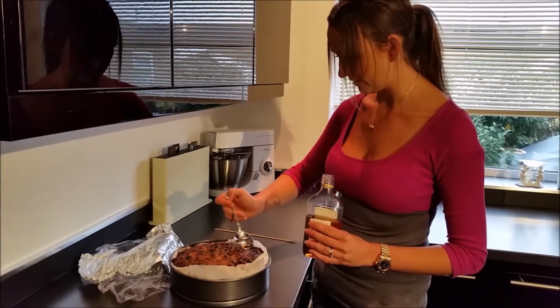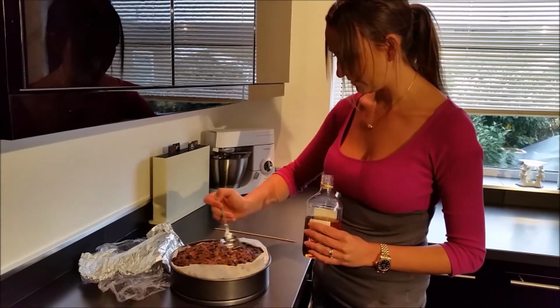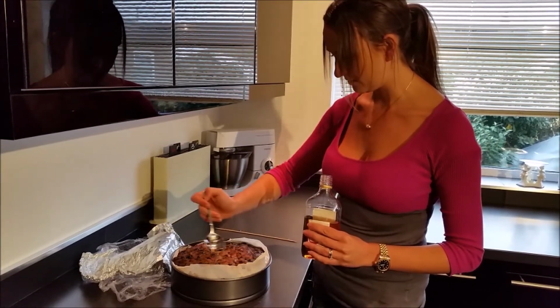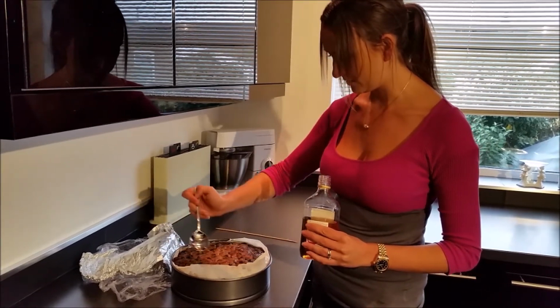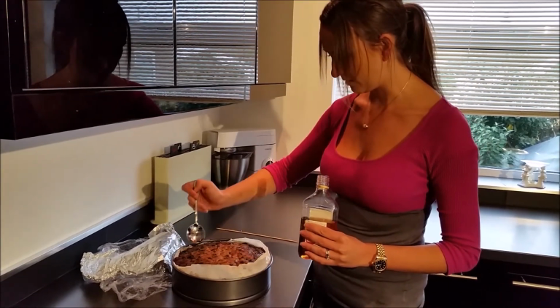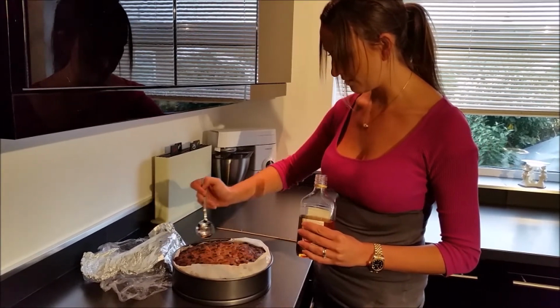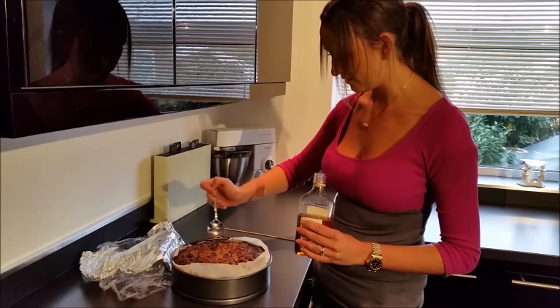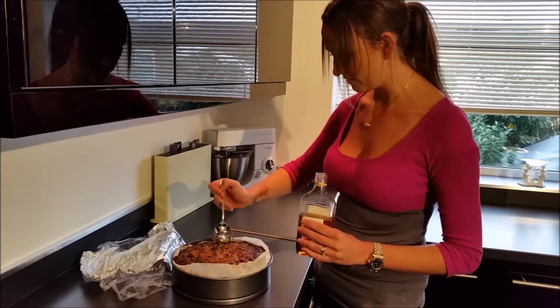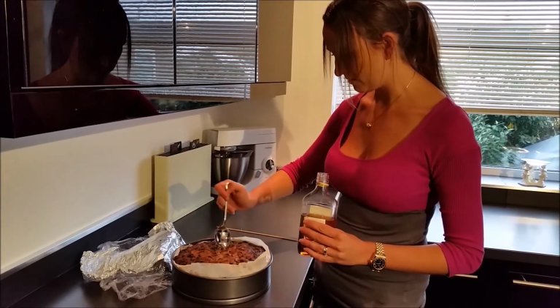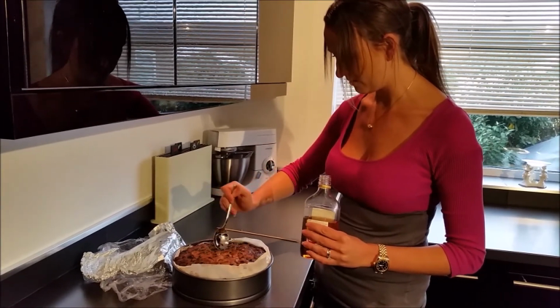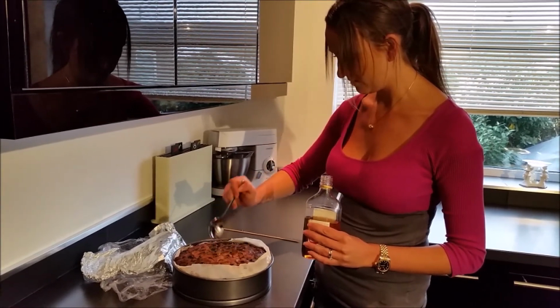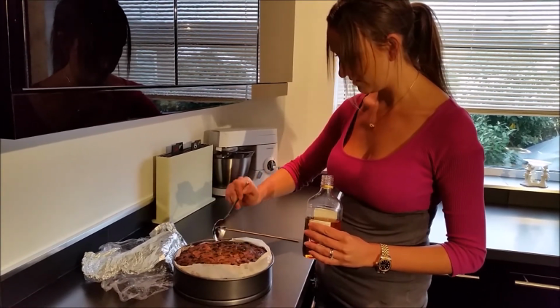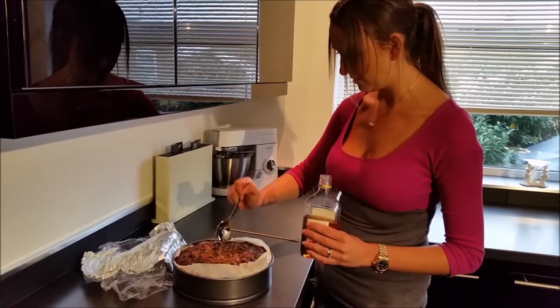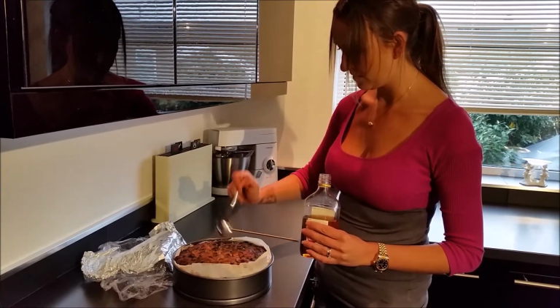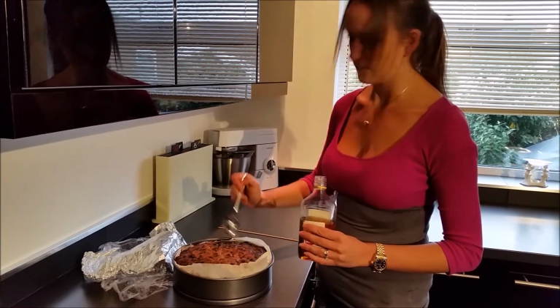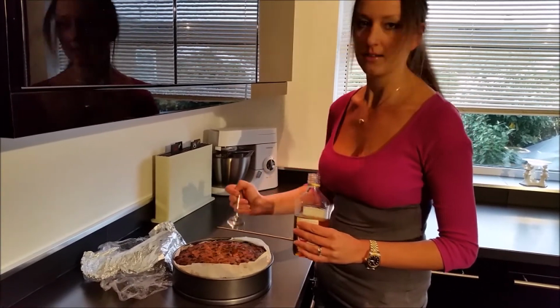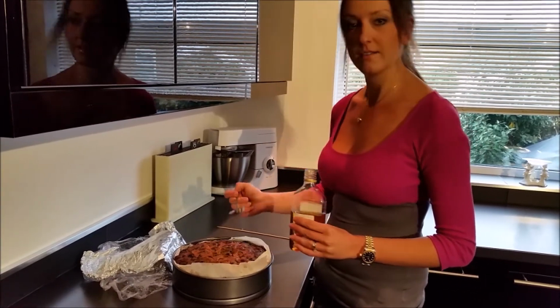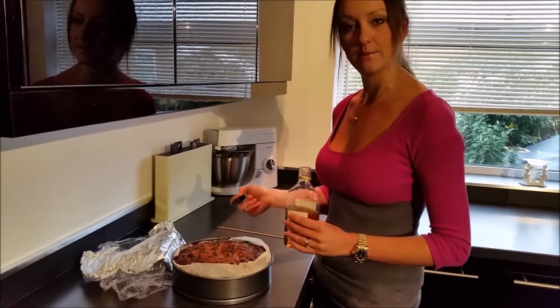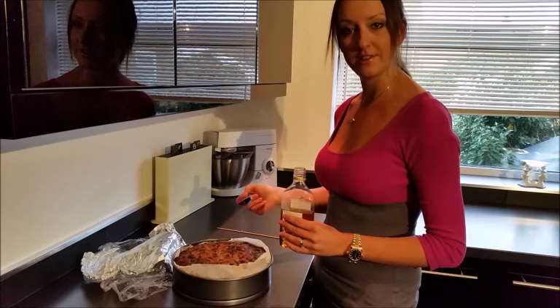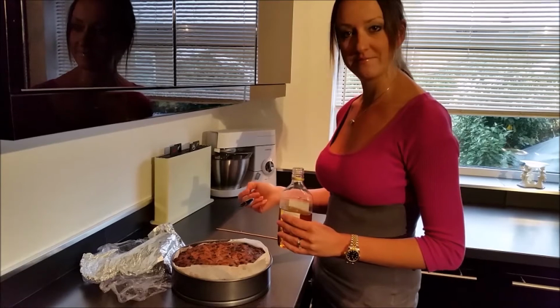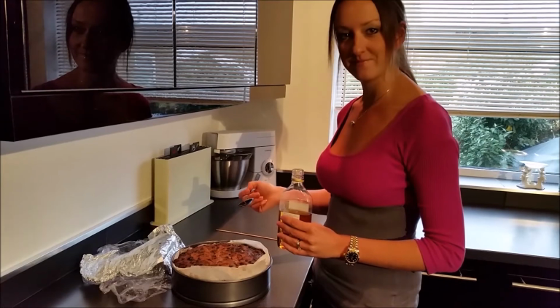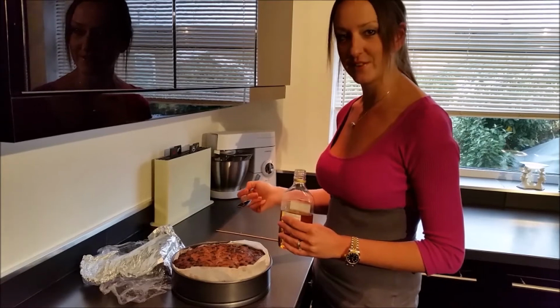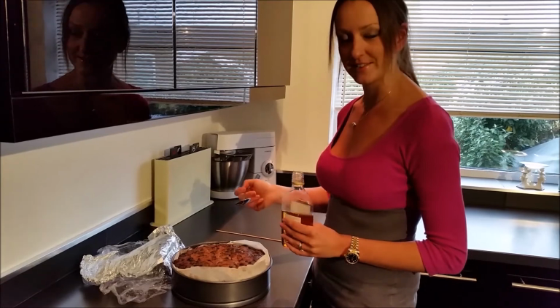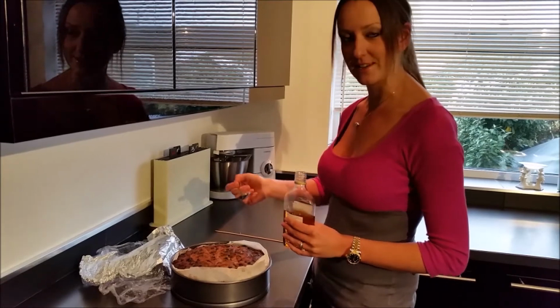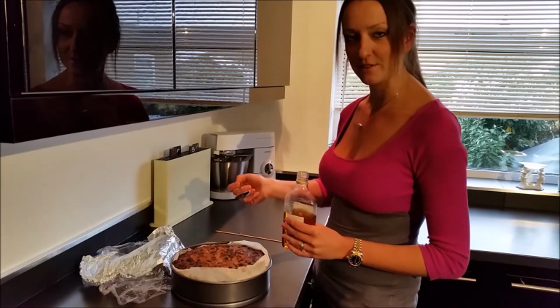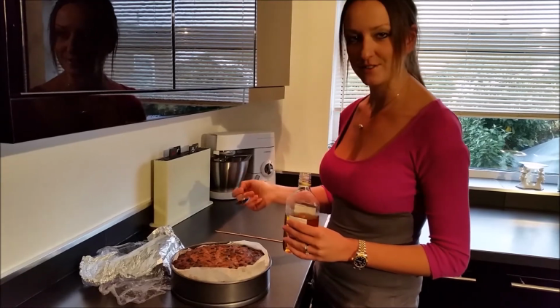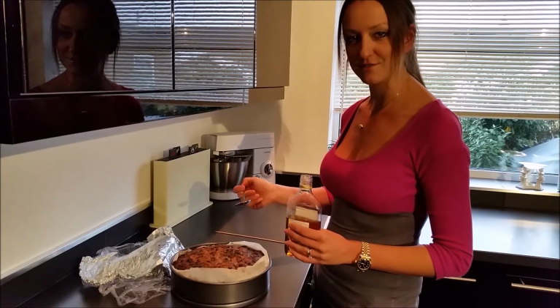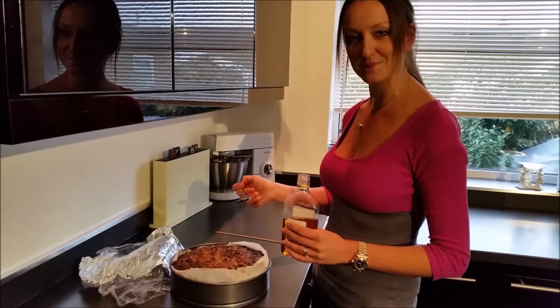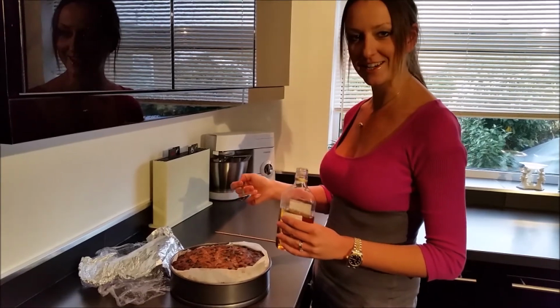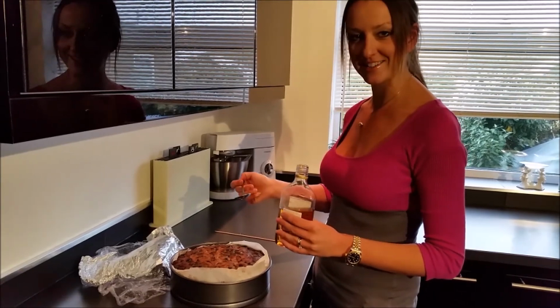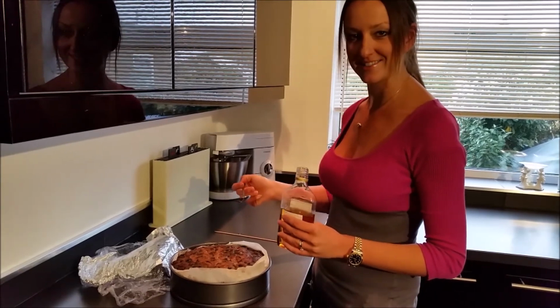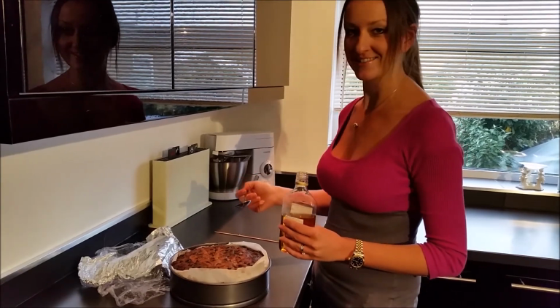Wrap it back up and you're done. And this is how you feed a Christmas cake. Thank you.